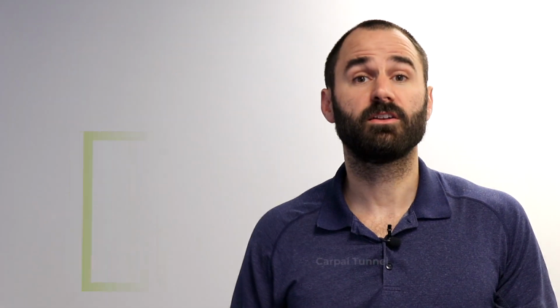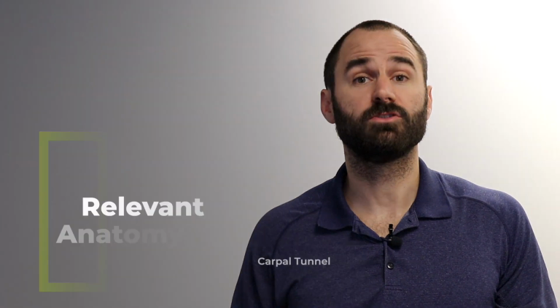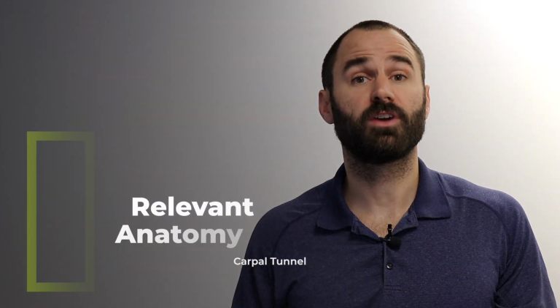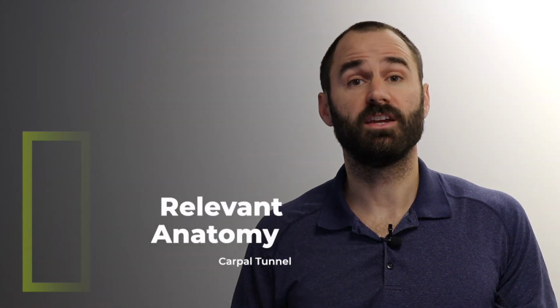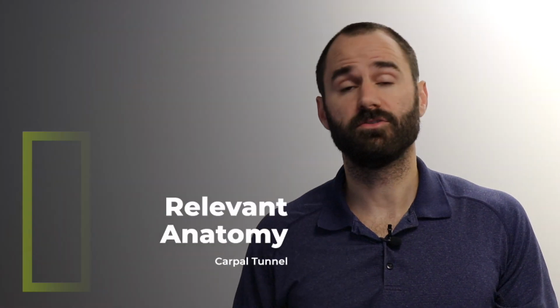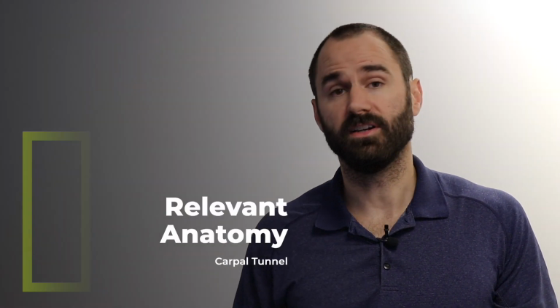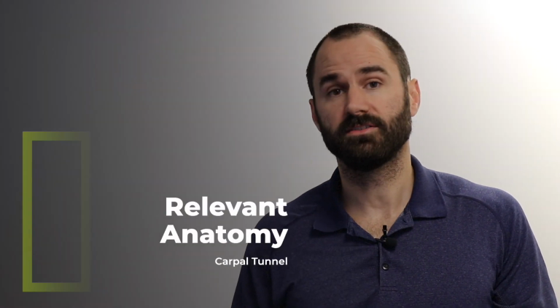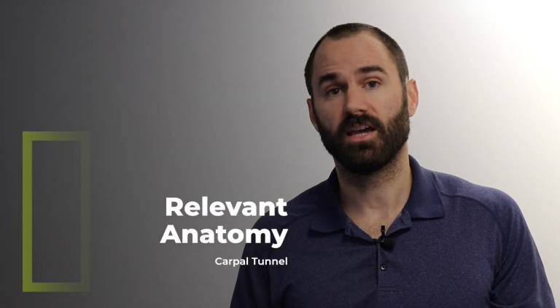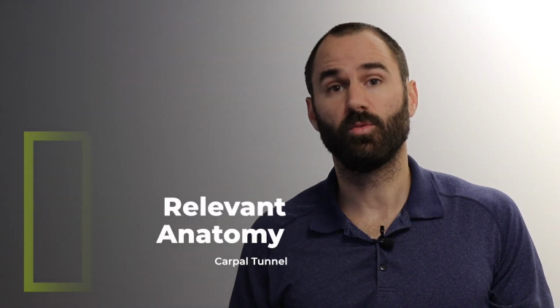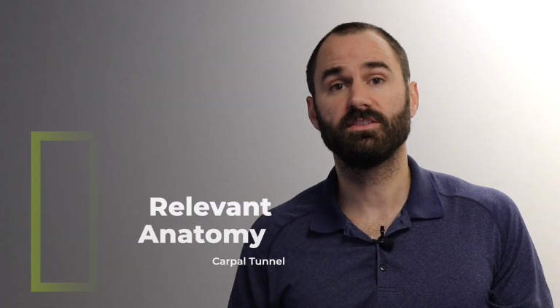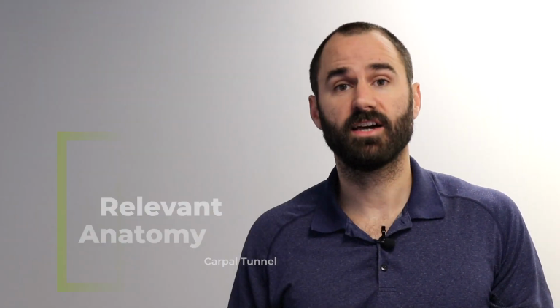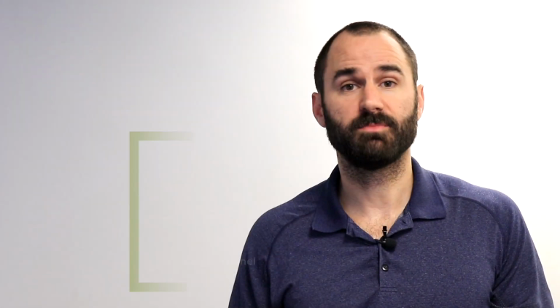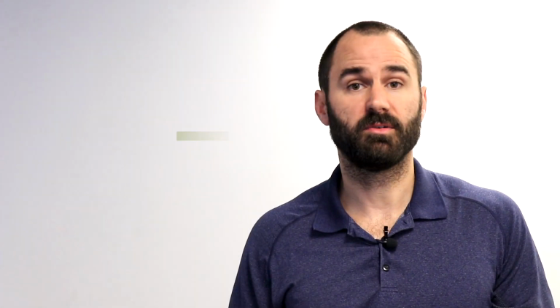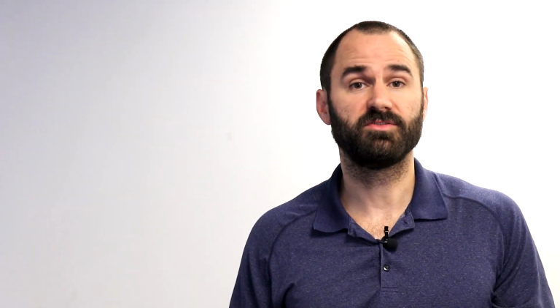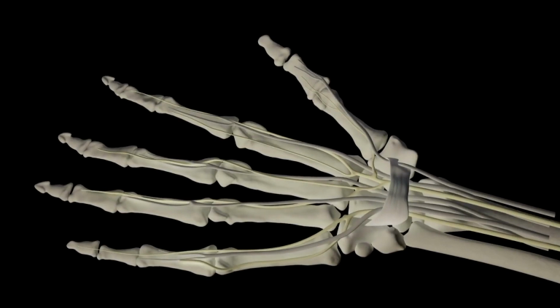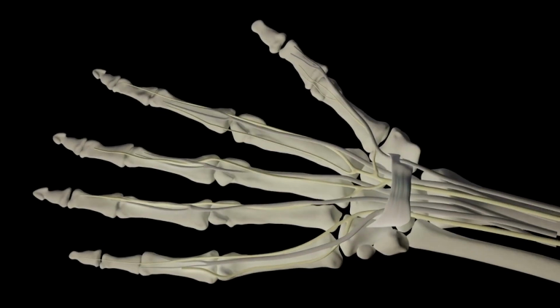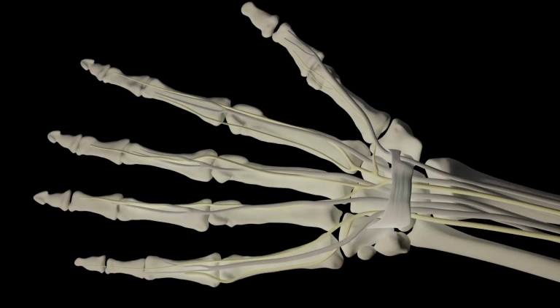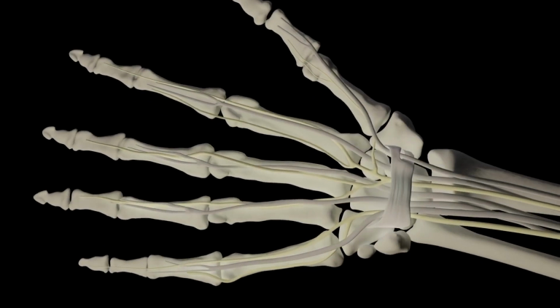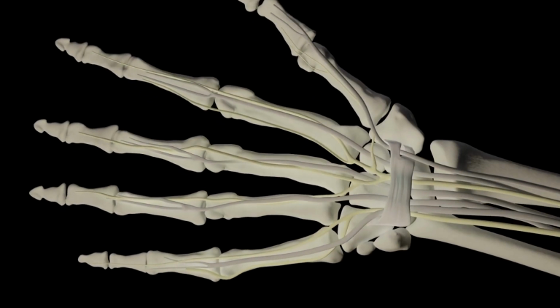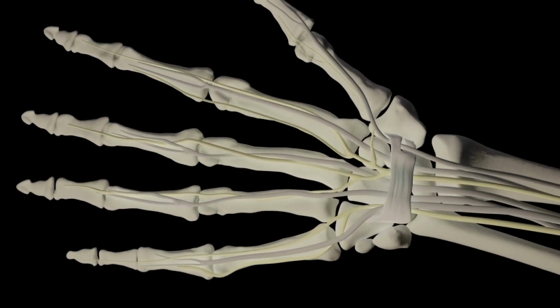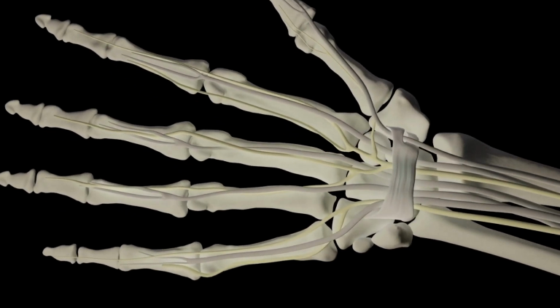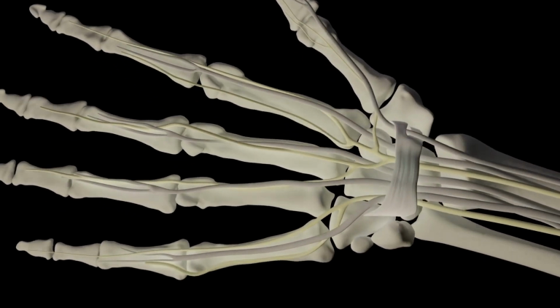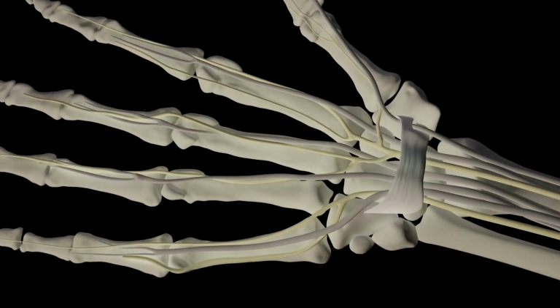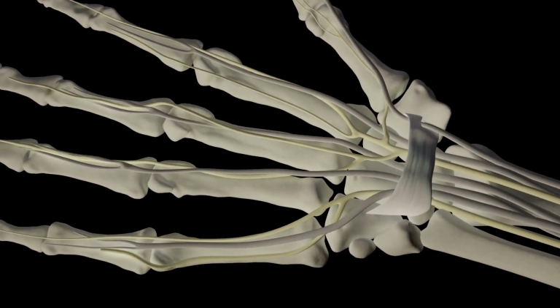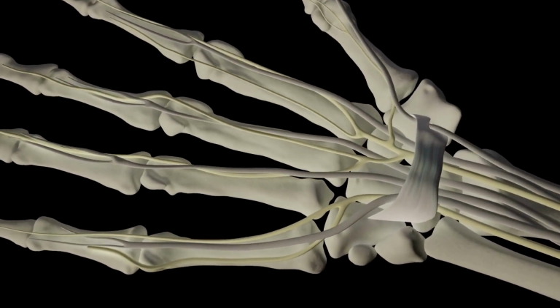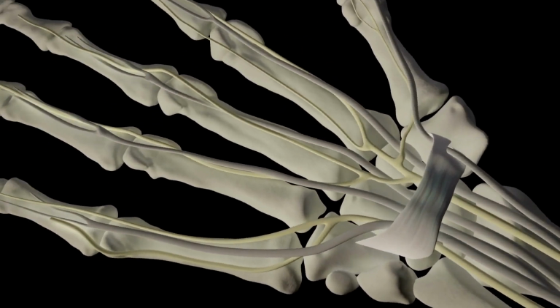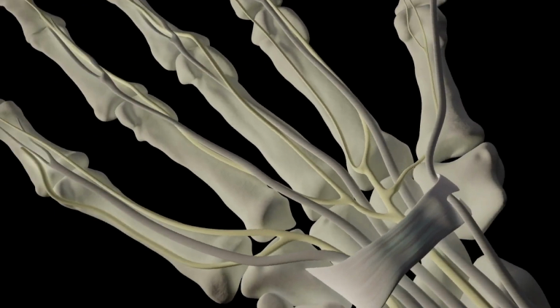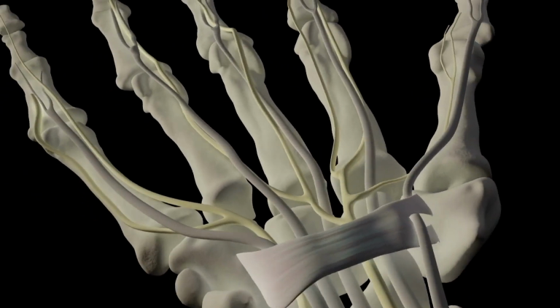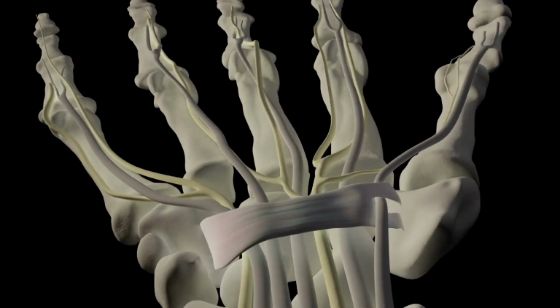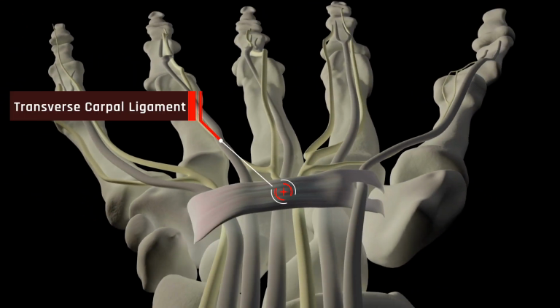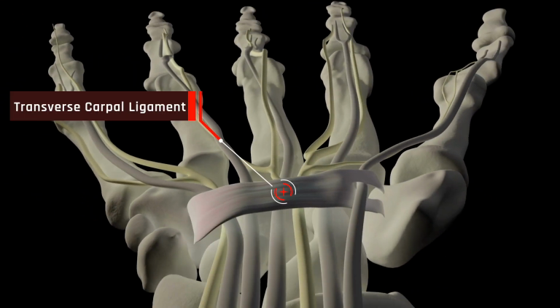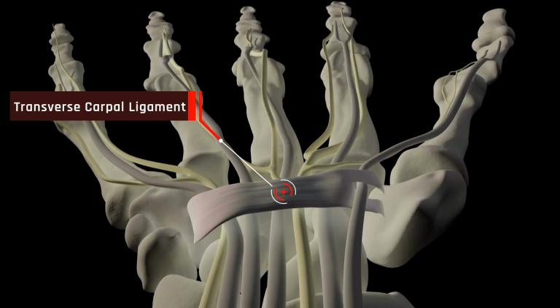The carpal tunnel is located in your wrist. One side is made up of tendons and the other side is comprised of the transverse carpal ligament.